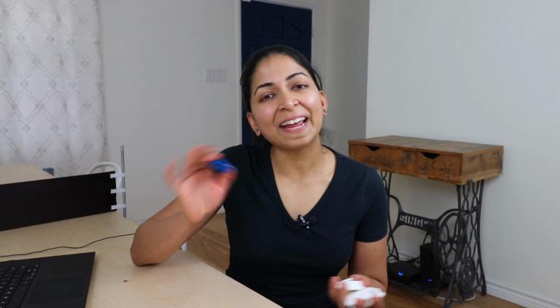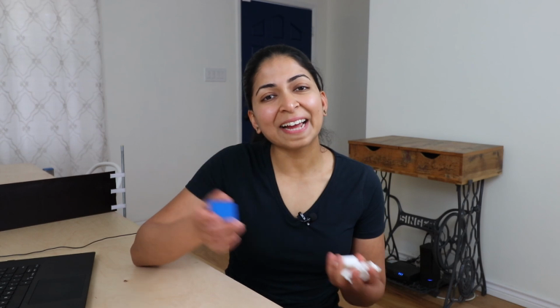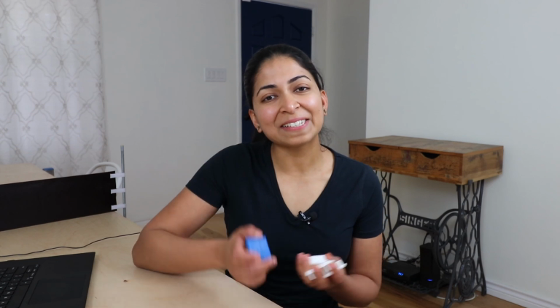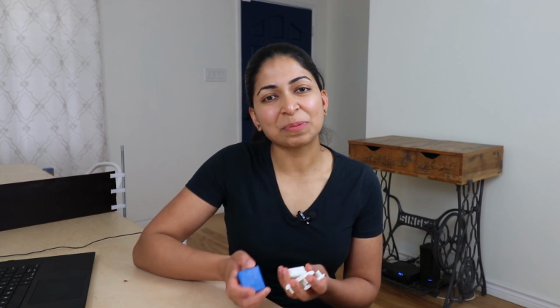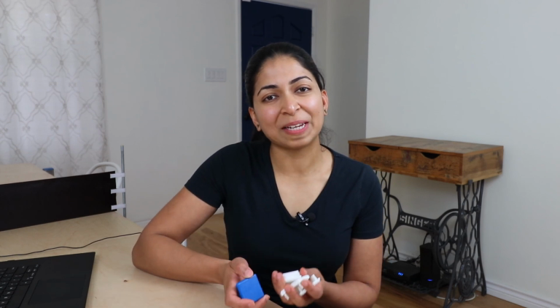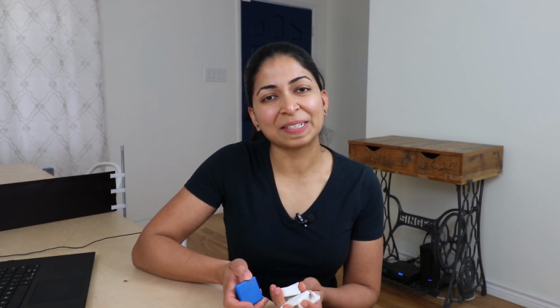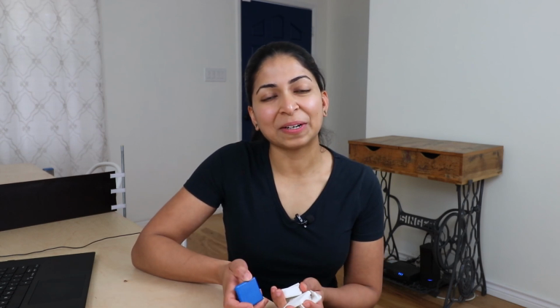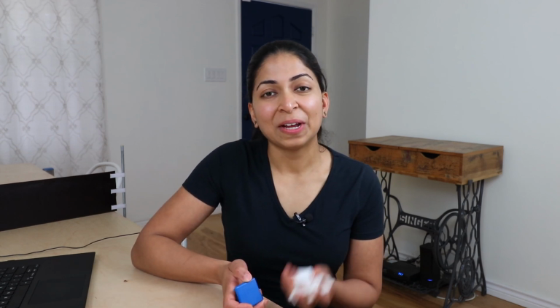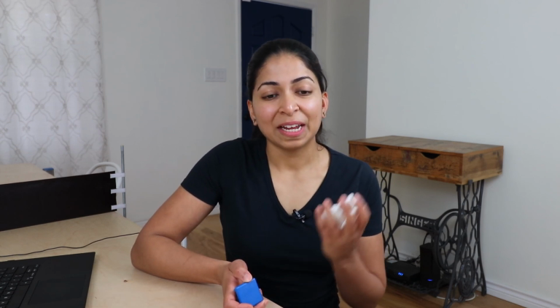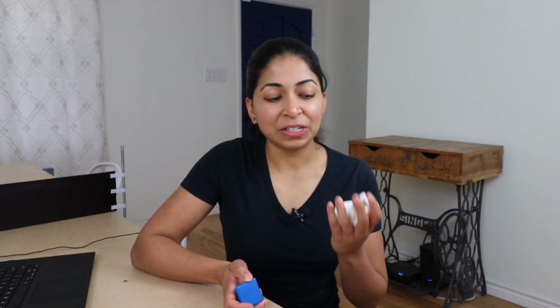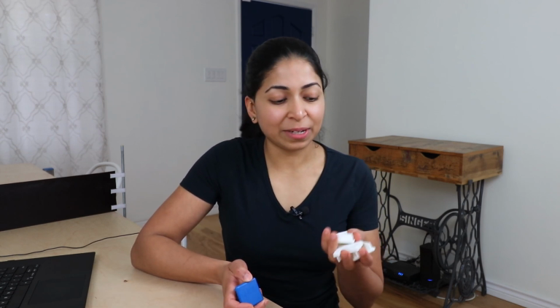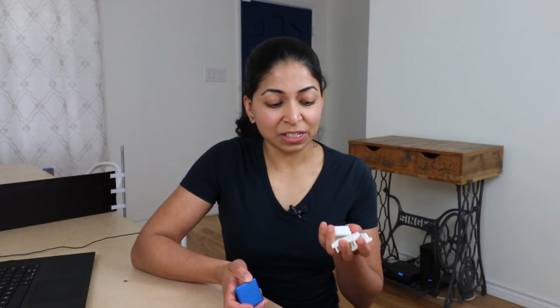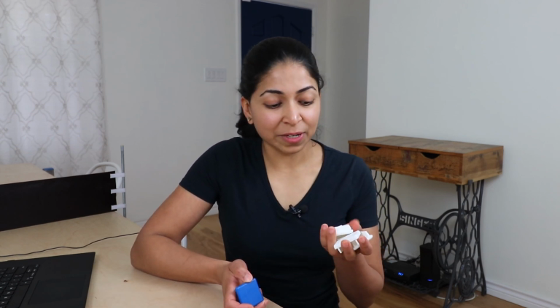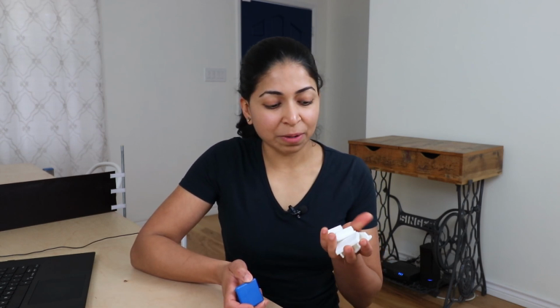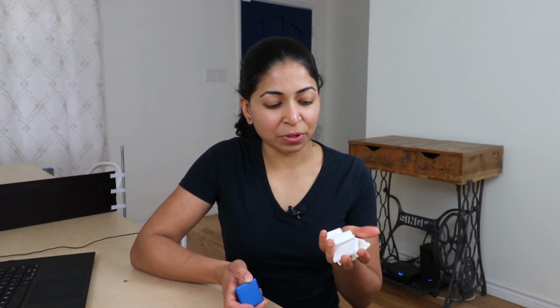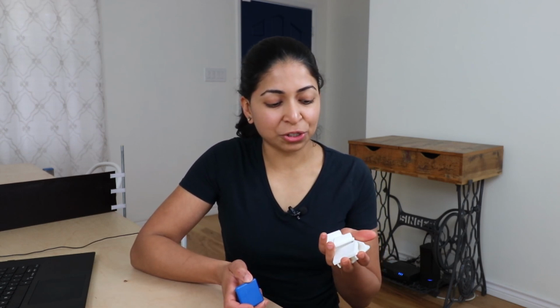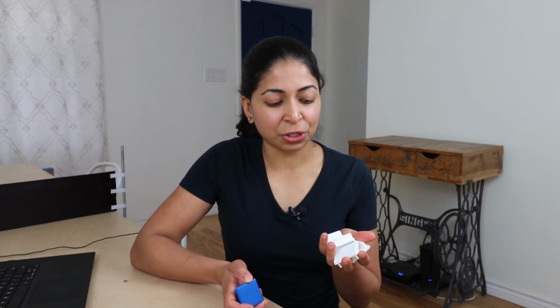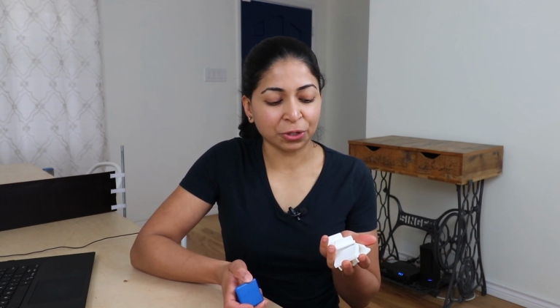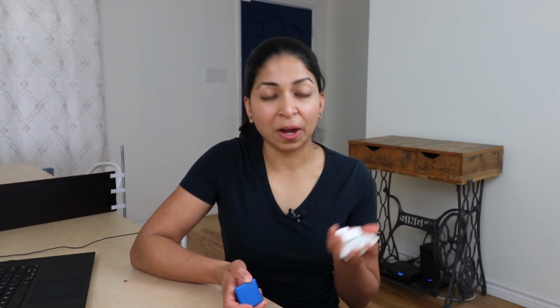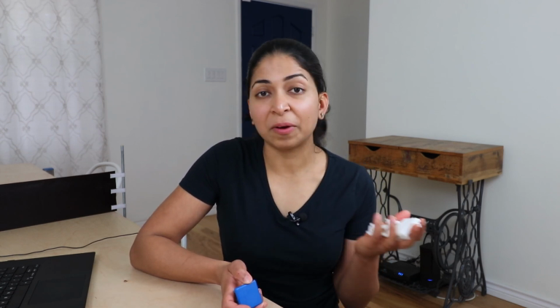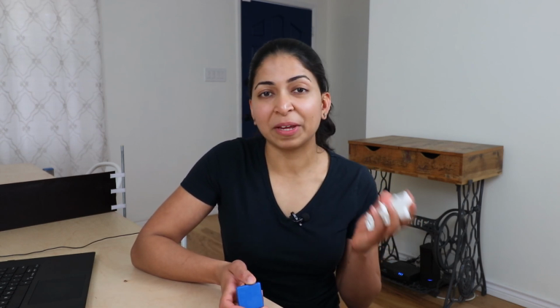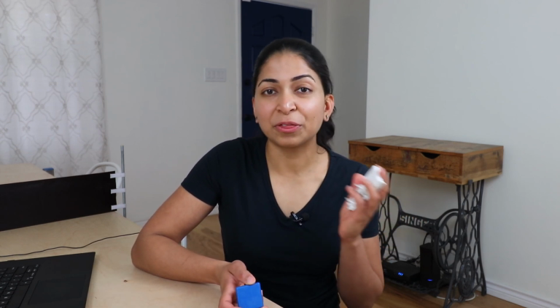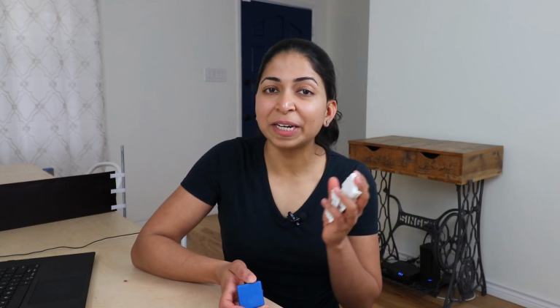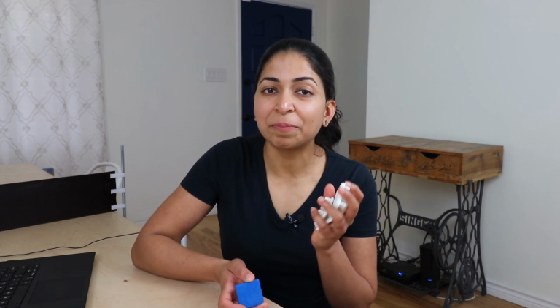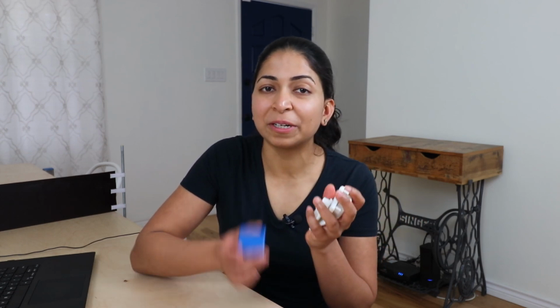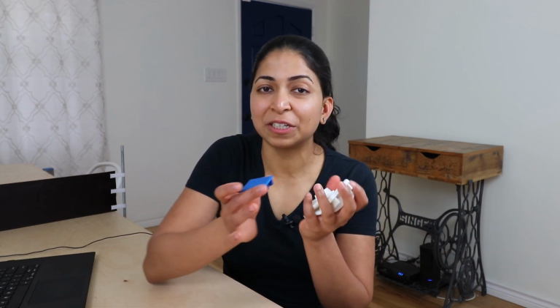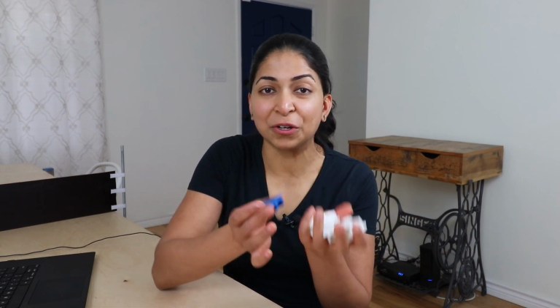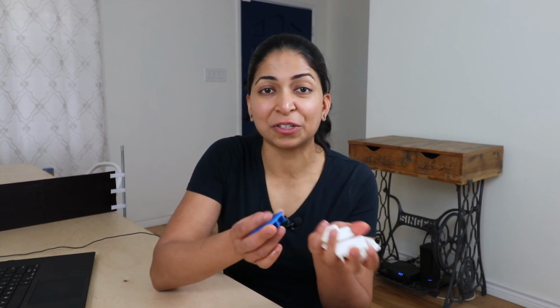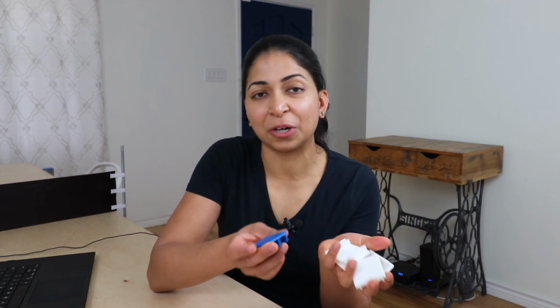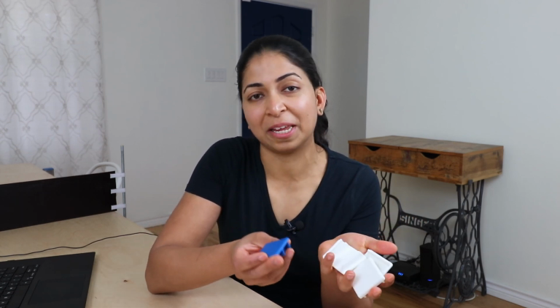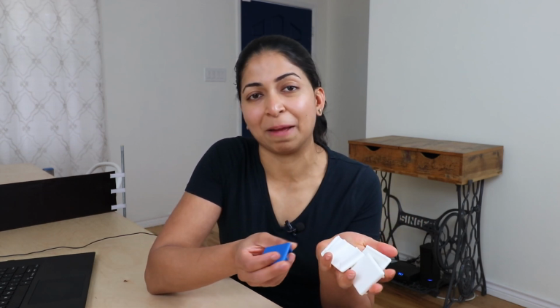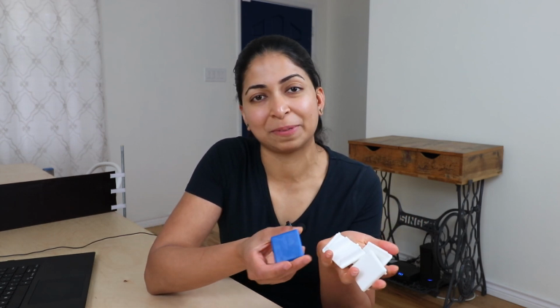Hey guys, it's Belinda. In today's video, I'm going to show you how I made 3D printed Unistrut caps.